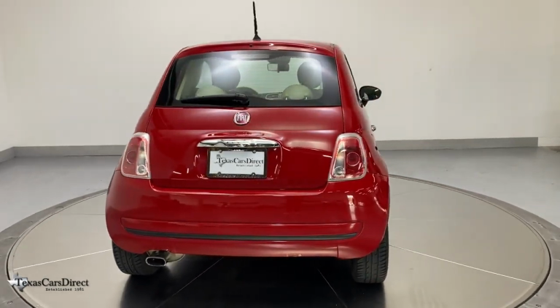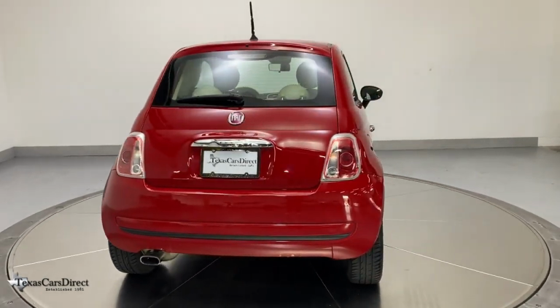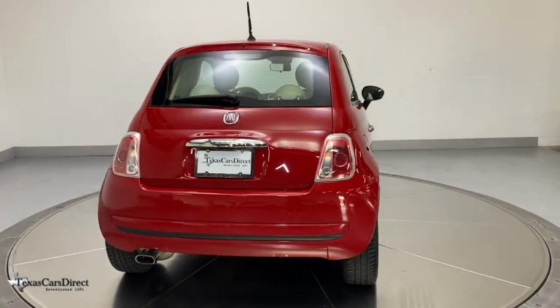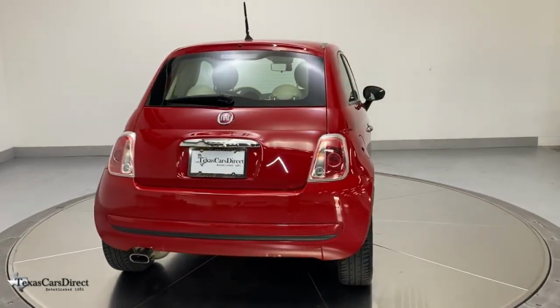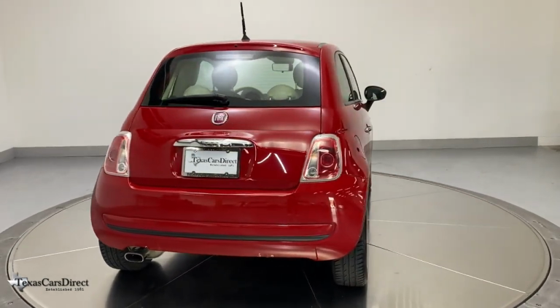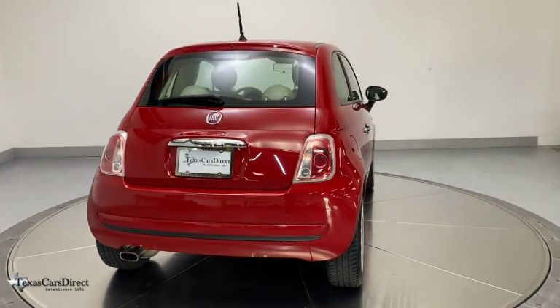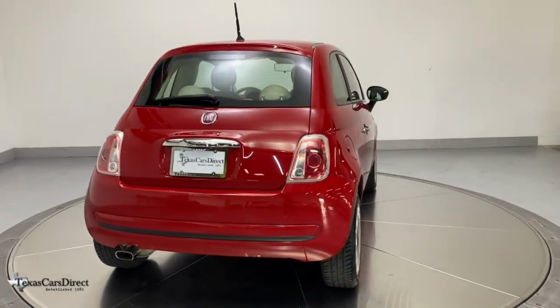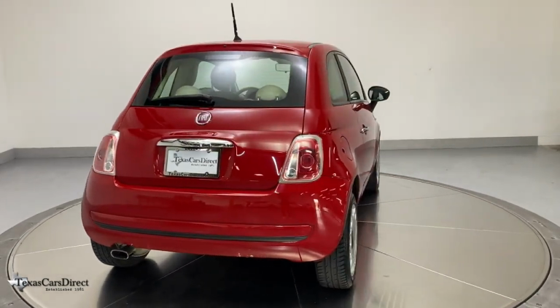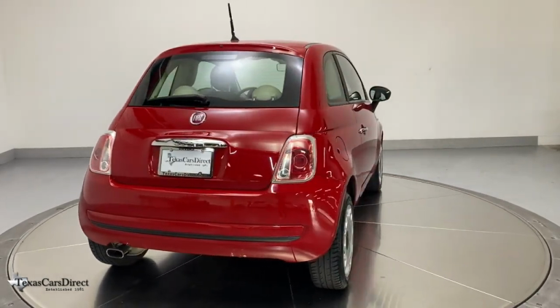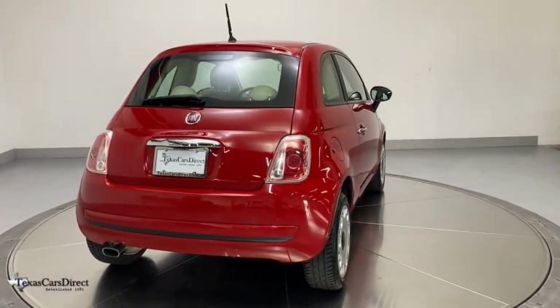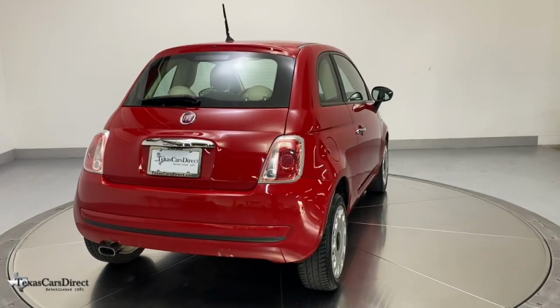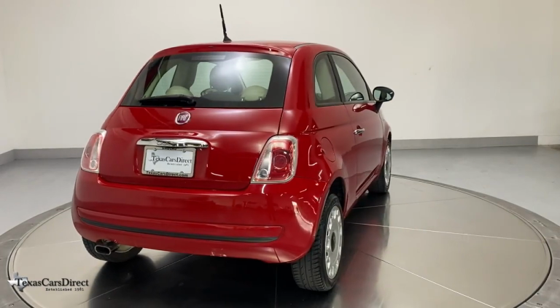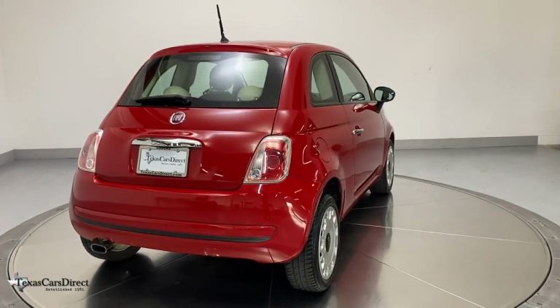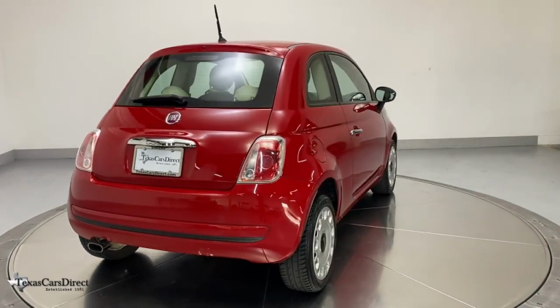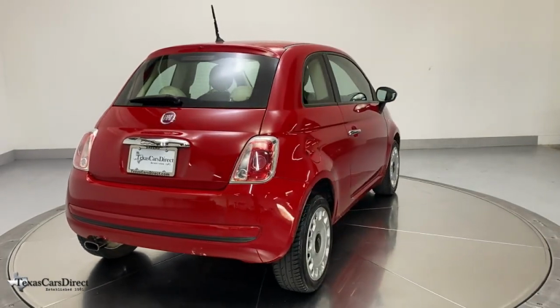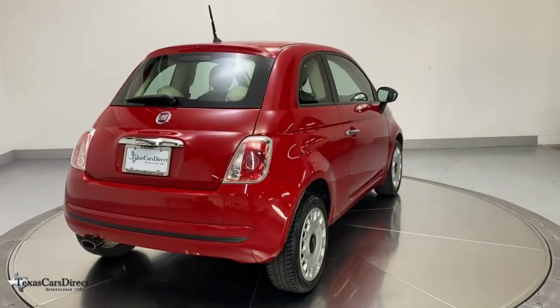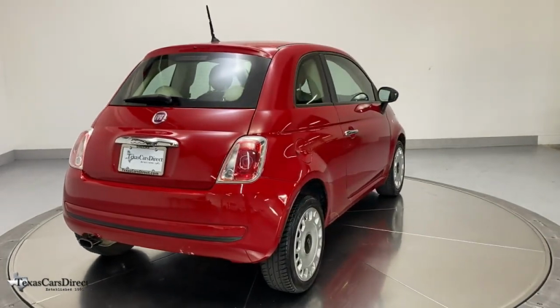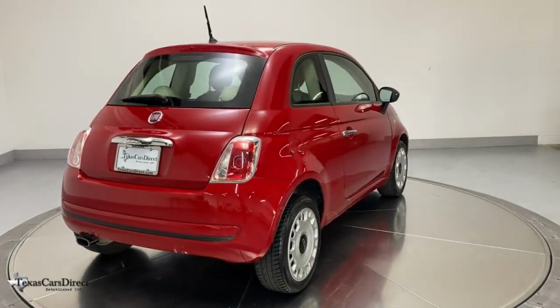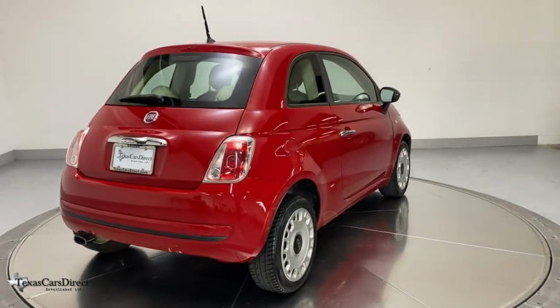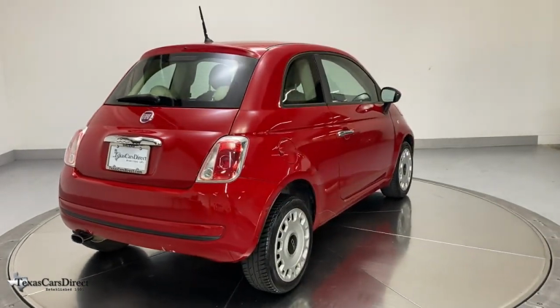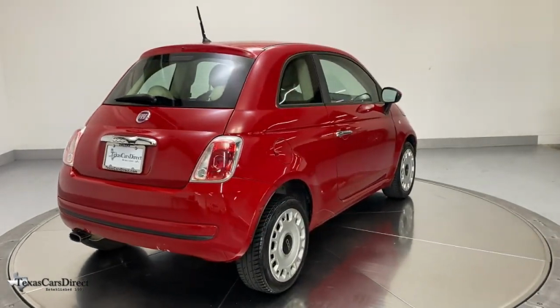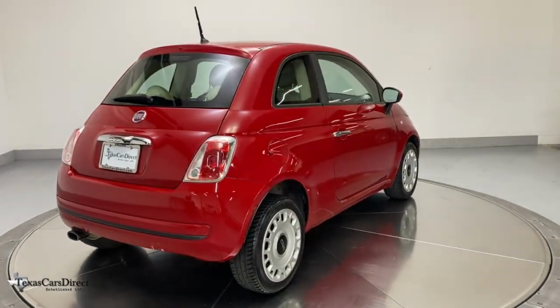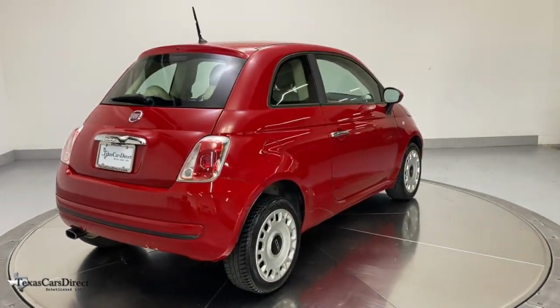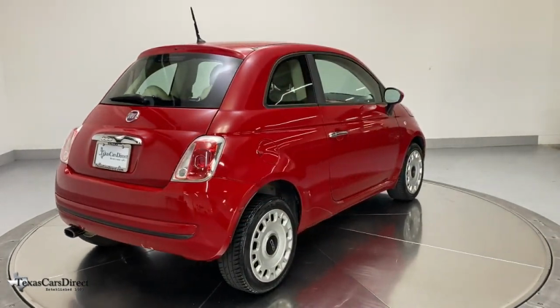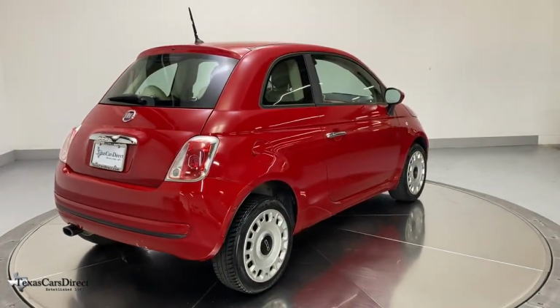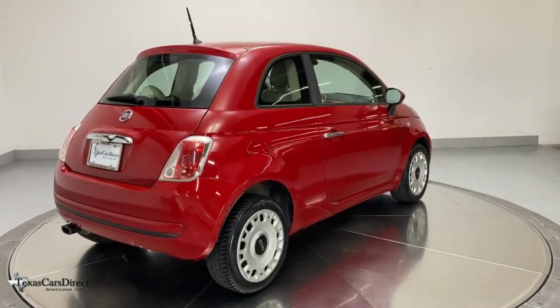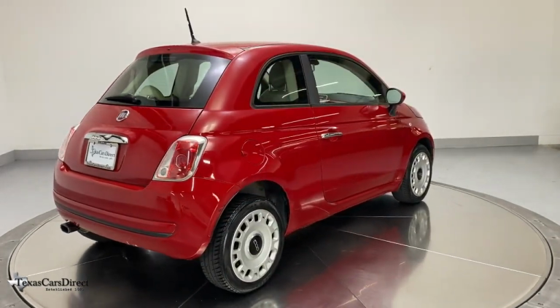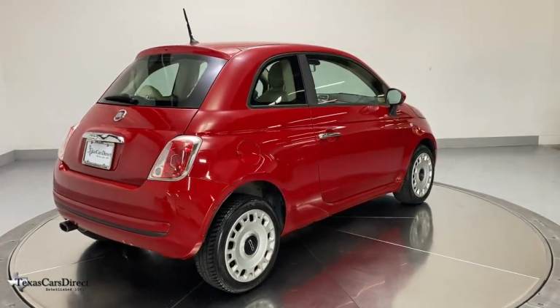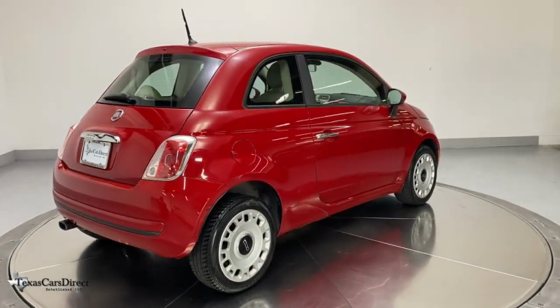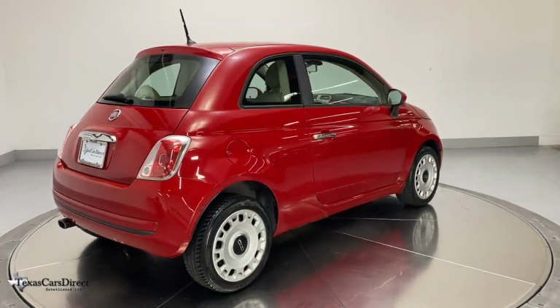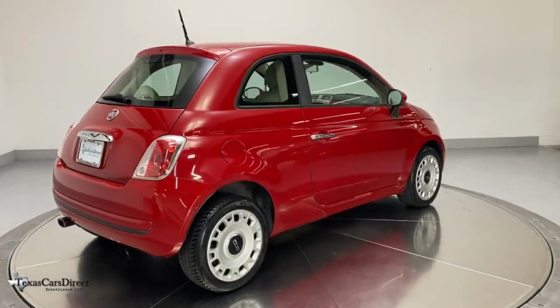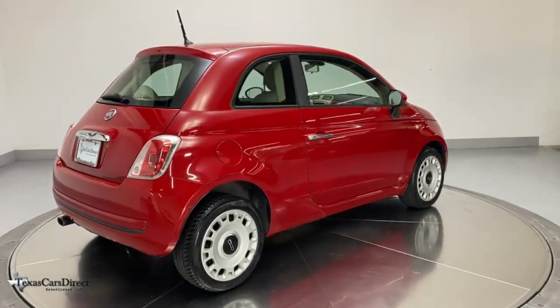Life is more fun when you do it in style. What are you waiting for? Get into the 500.